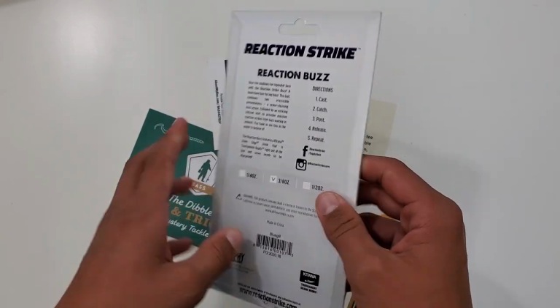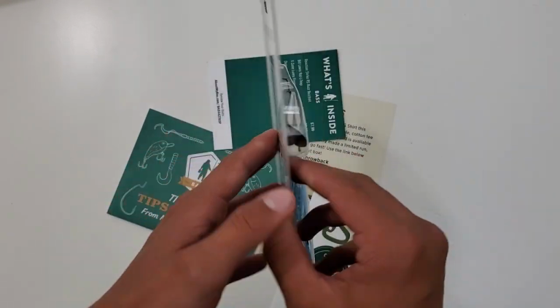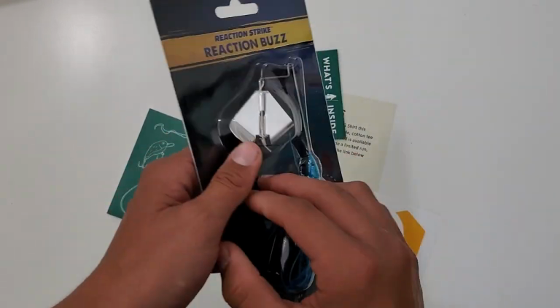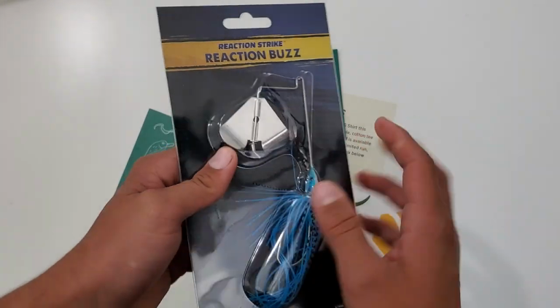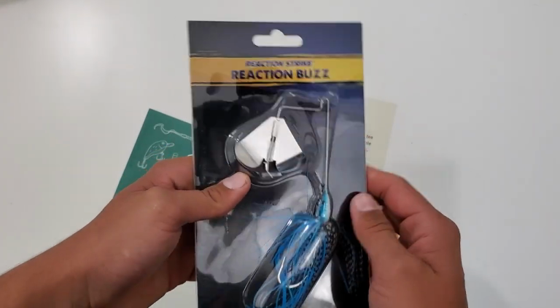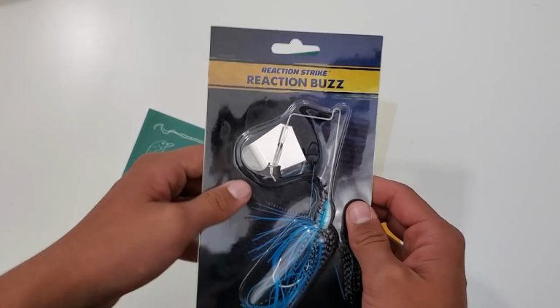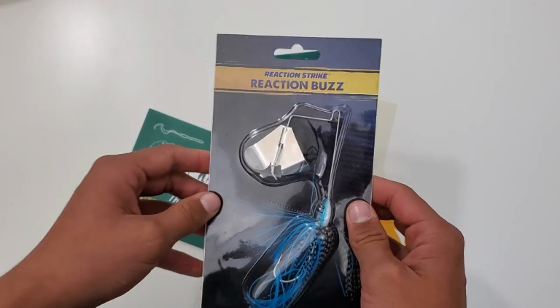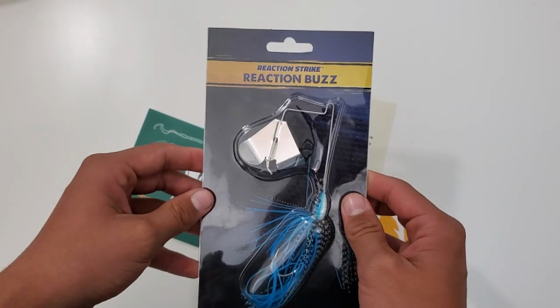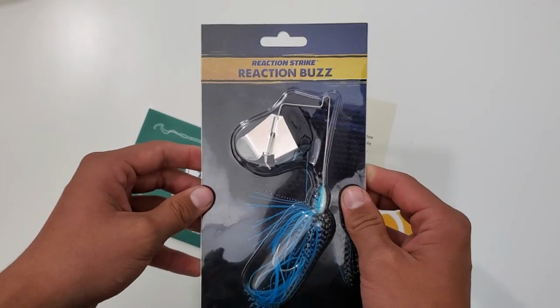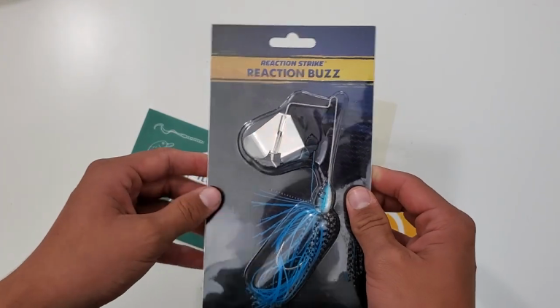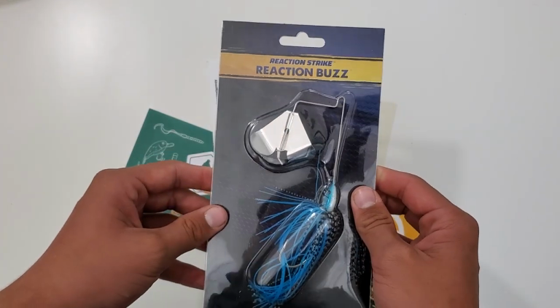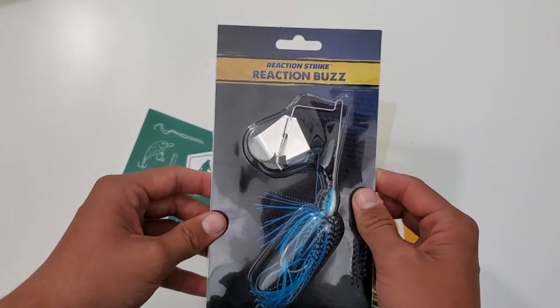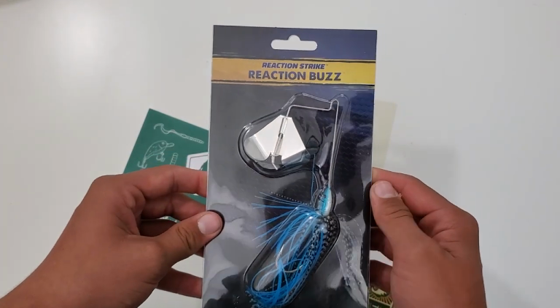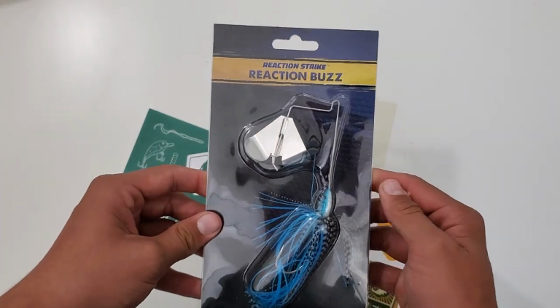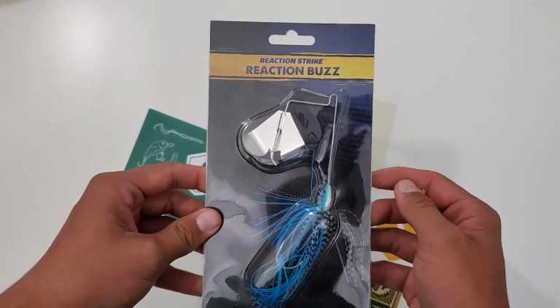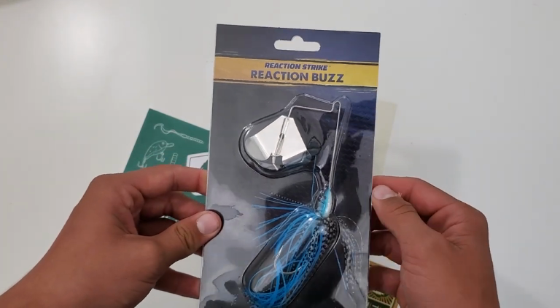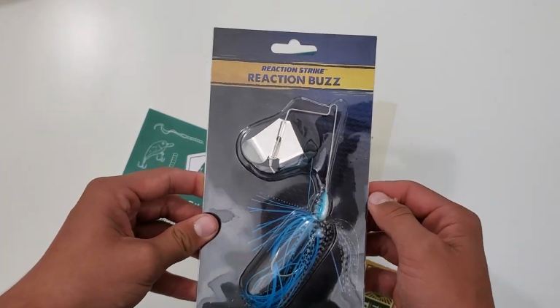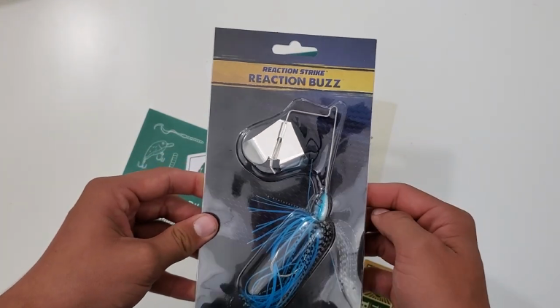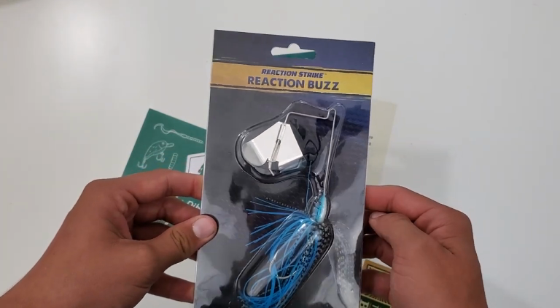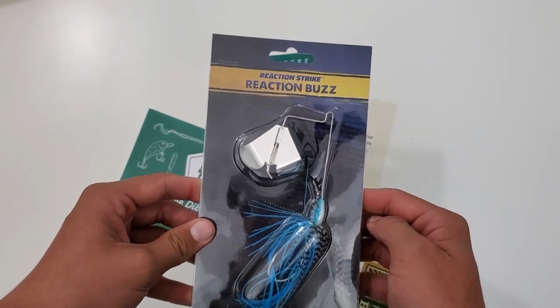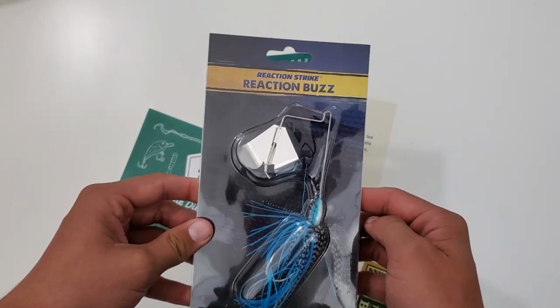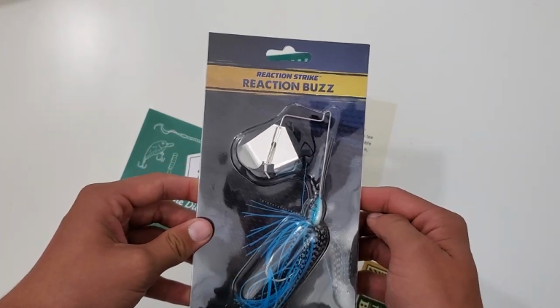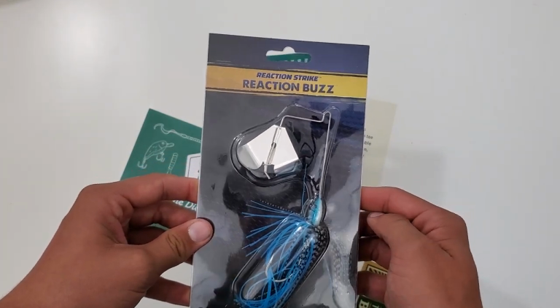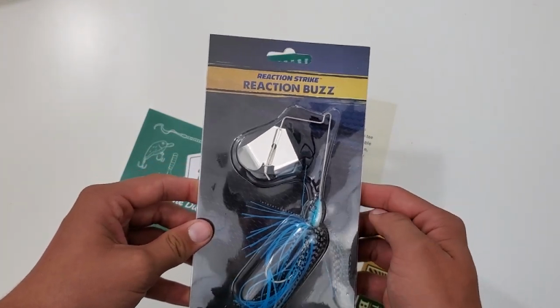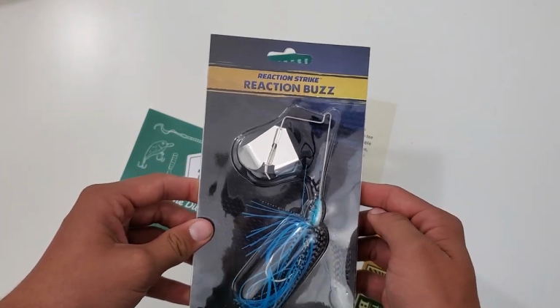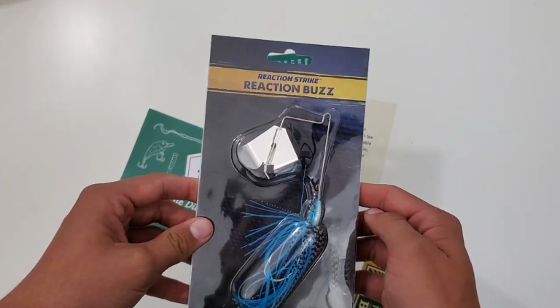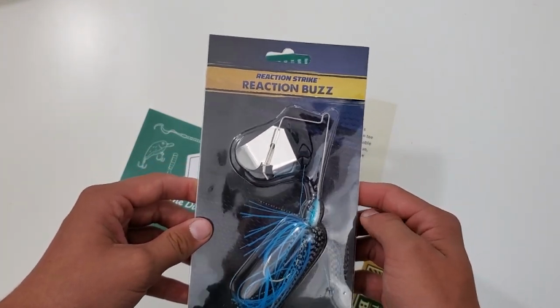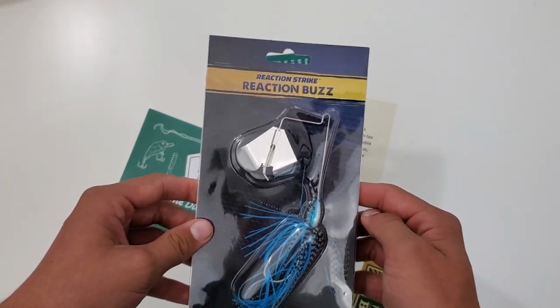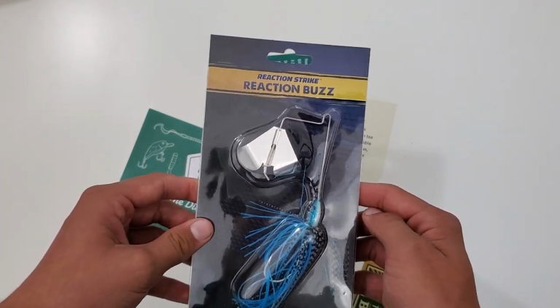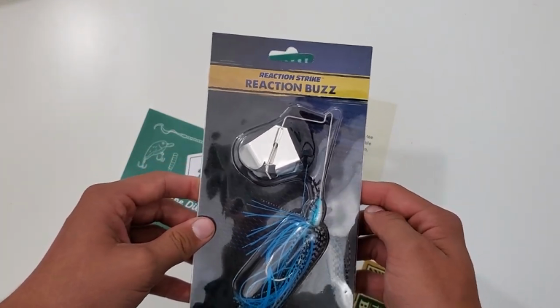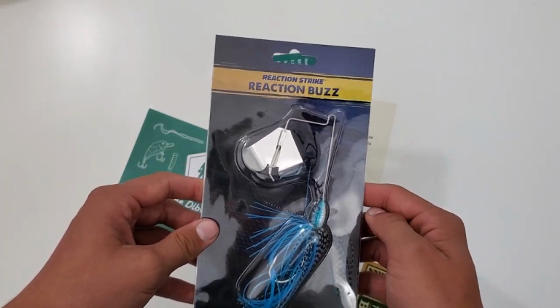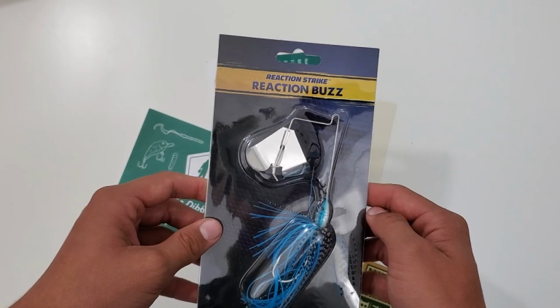Now we don't use buzzbaits too often, so if you guys have any tips or suggestions, you can put them down in the comment section.